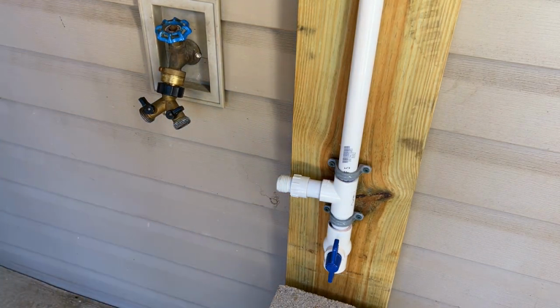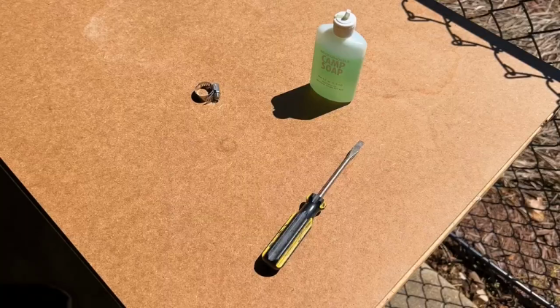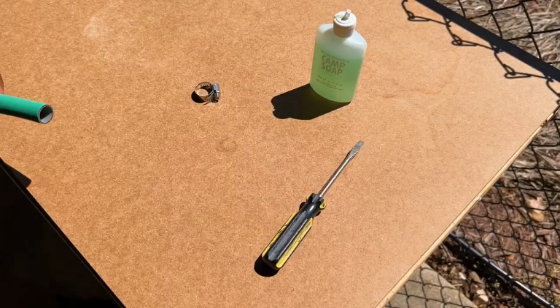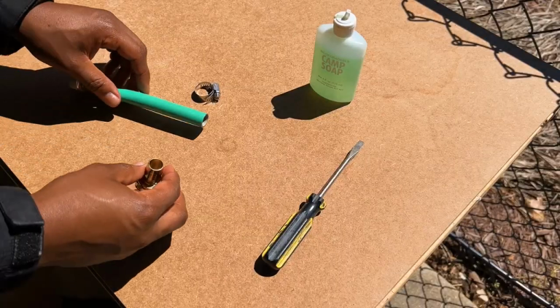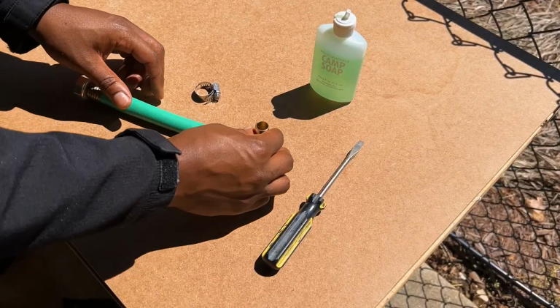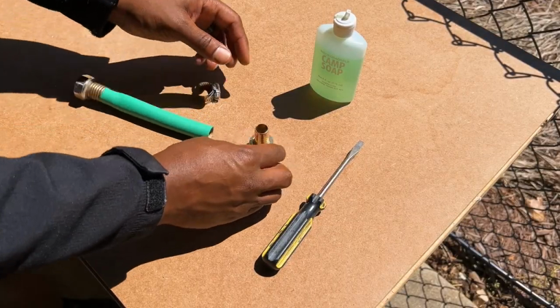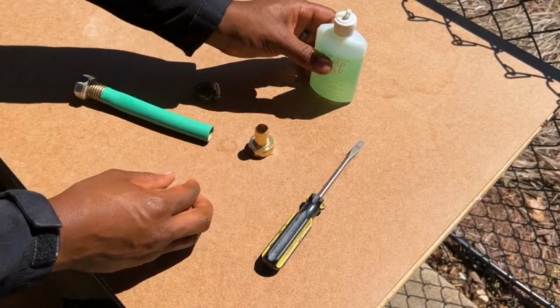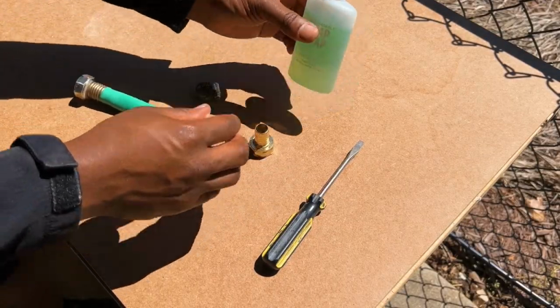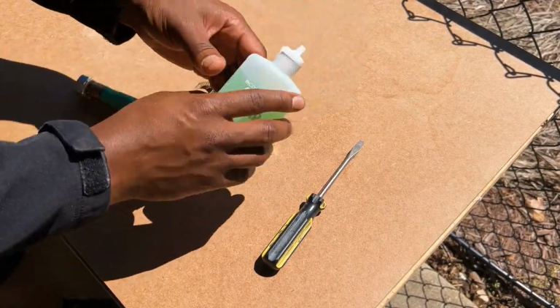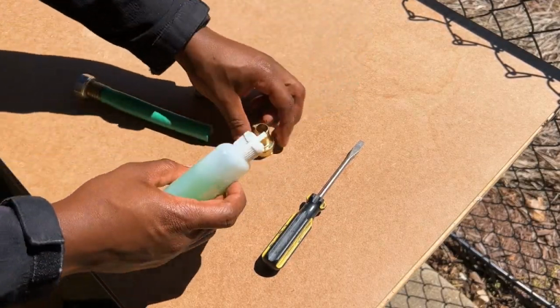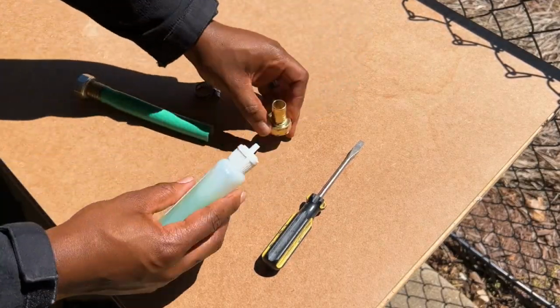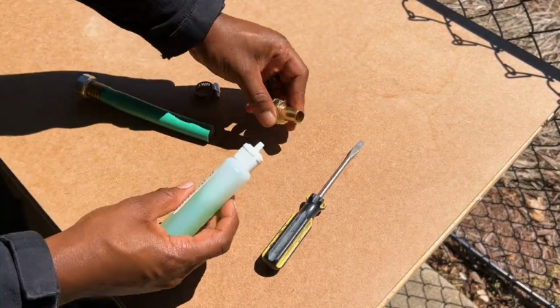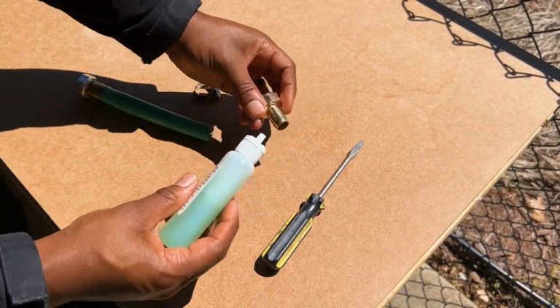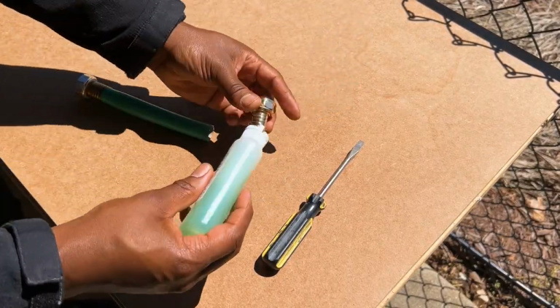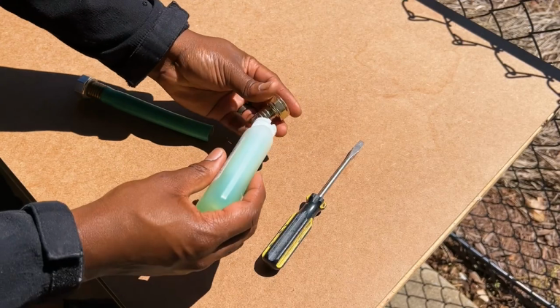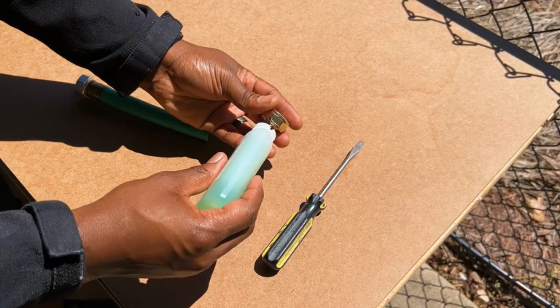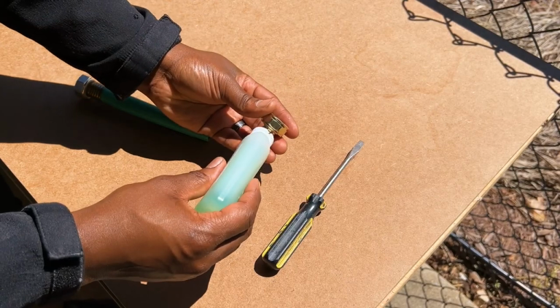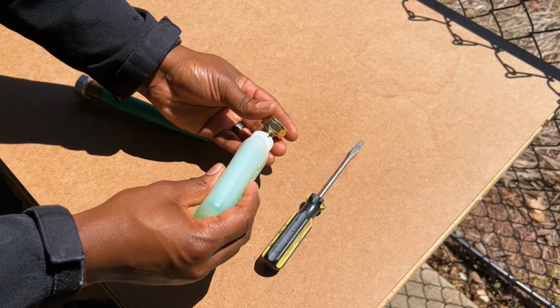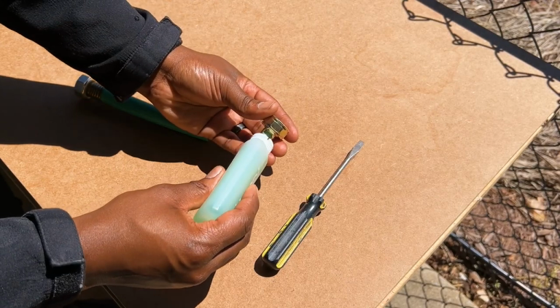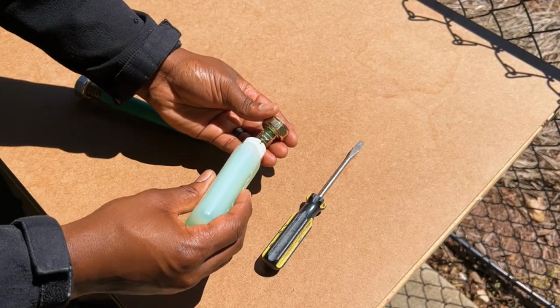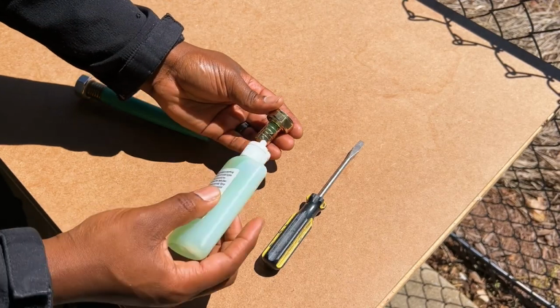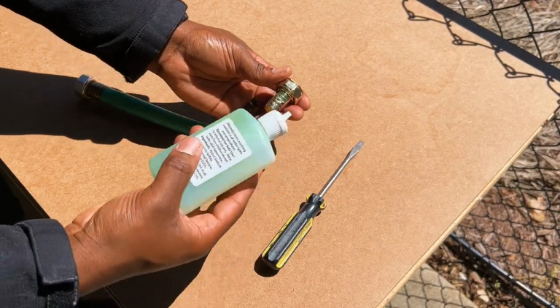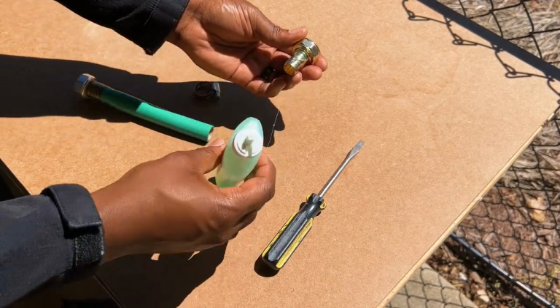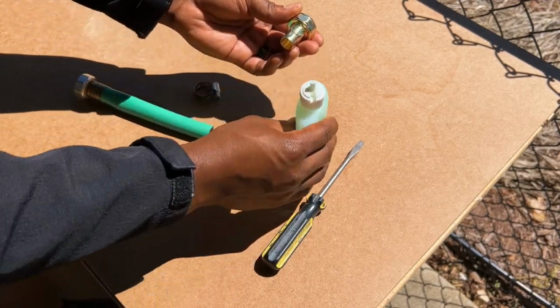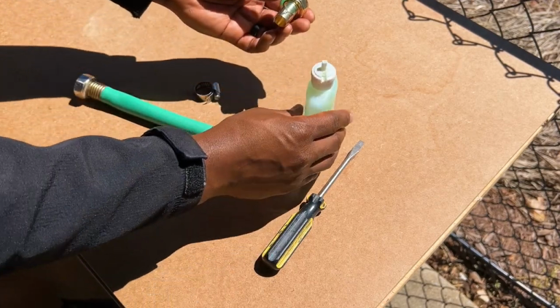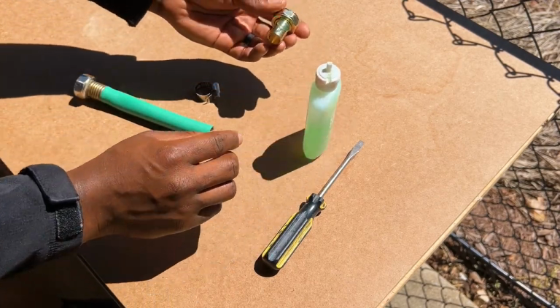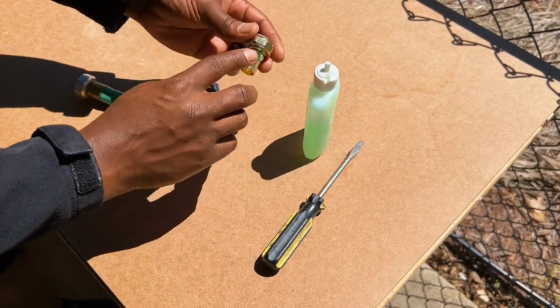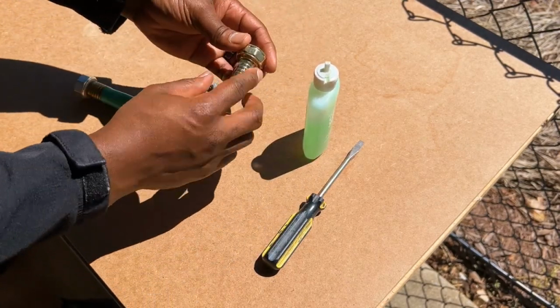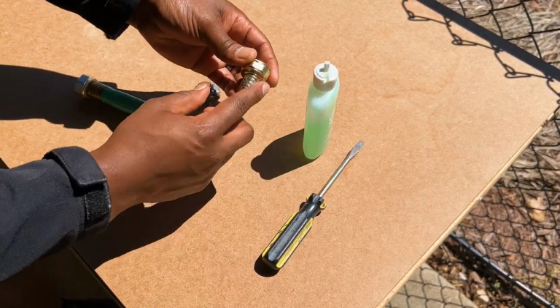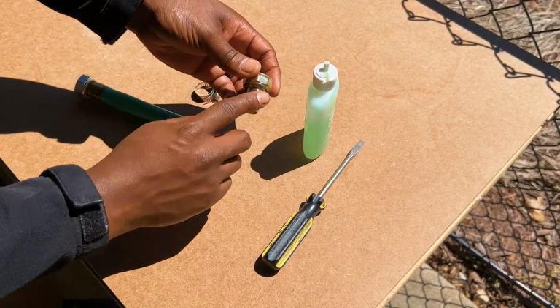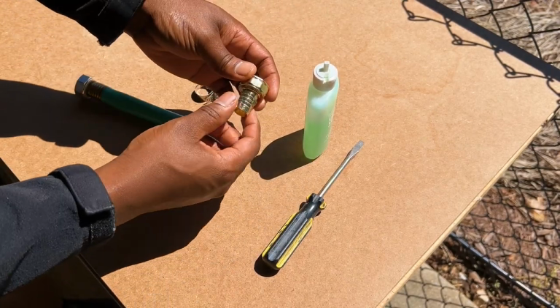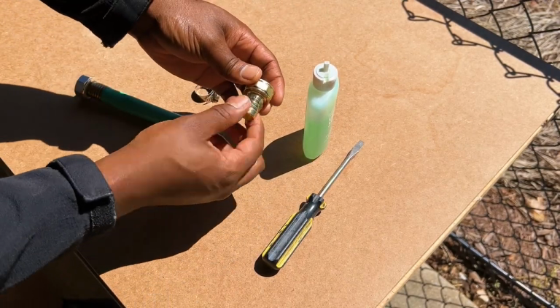To ease inserting the female mender into the garden hose, it was recommended to use hand or dish soap.